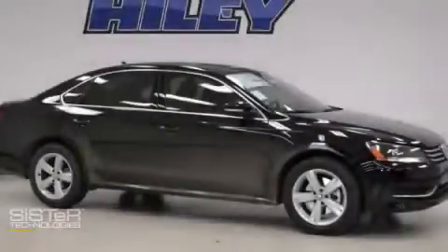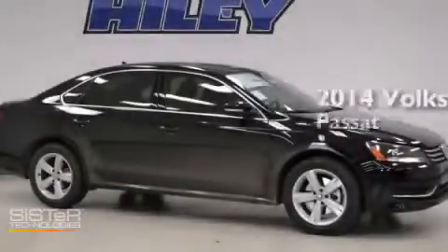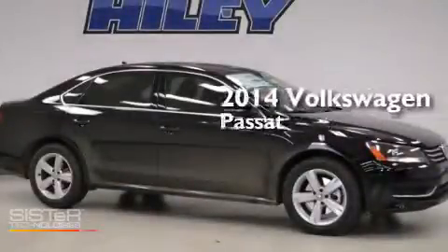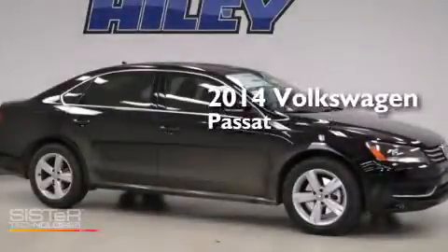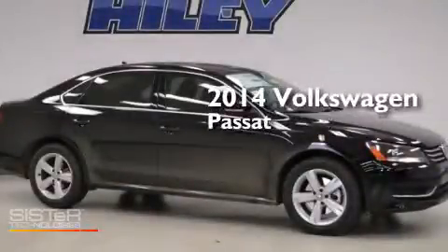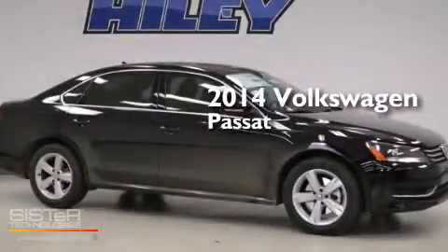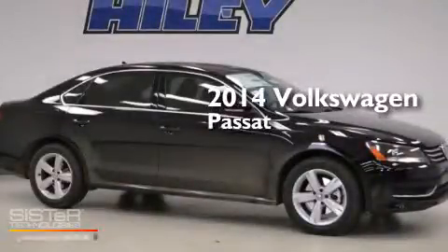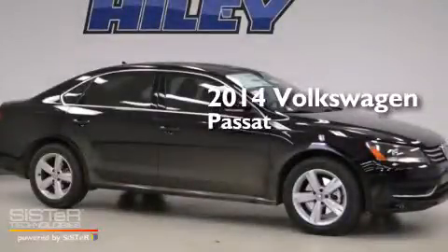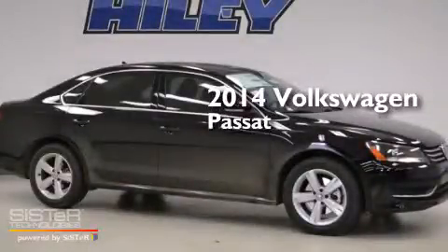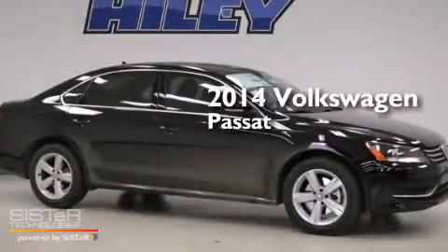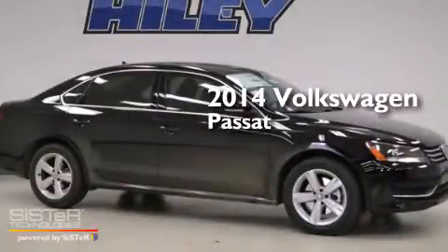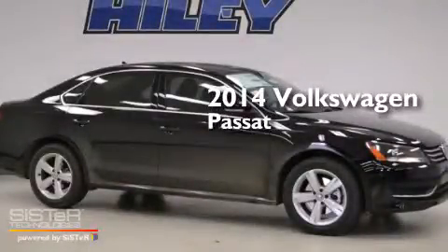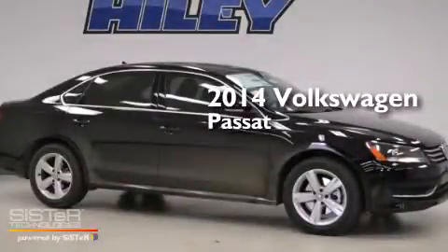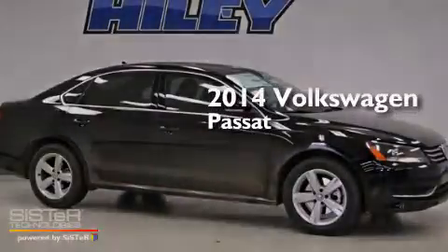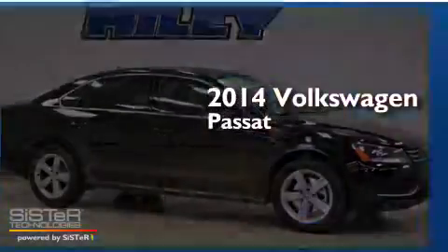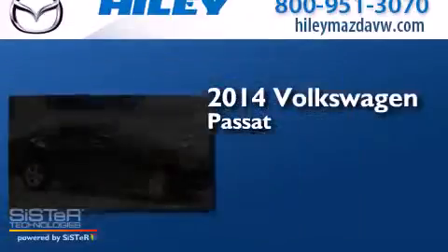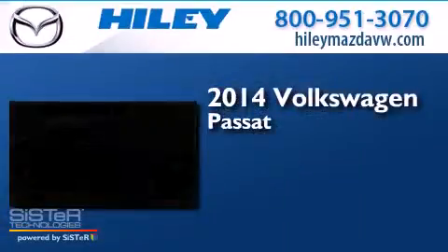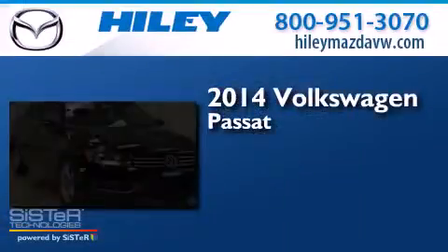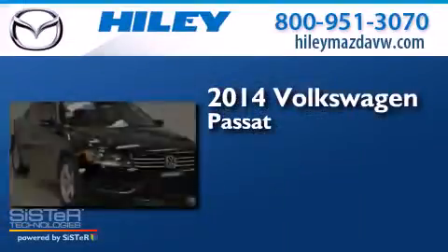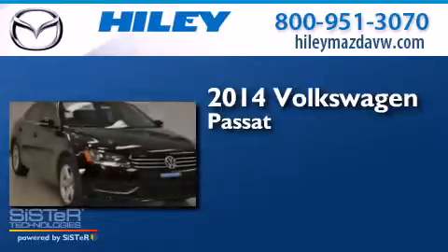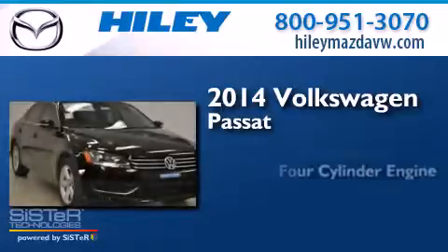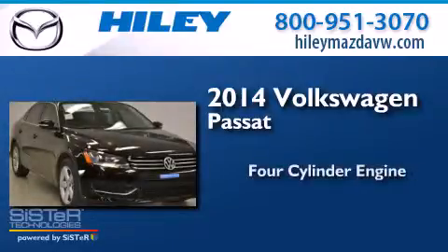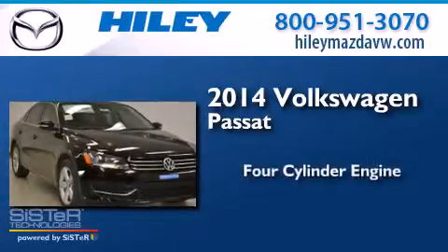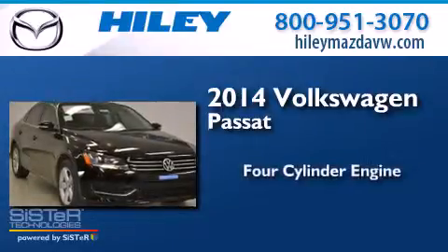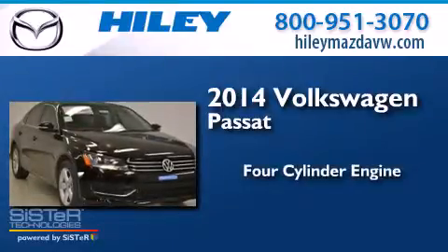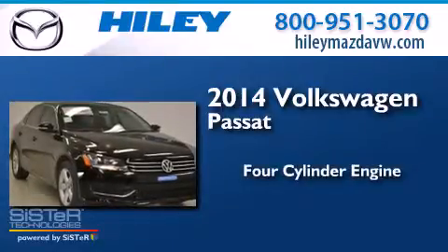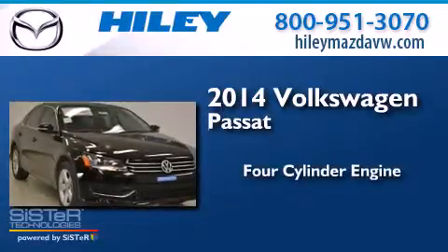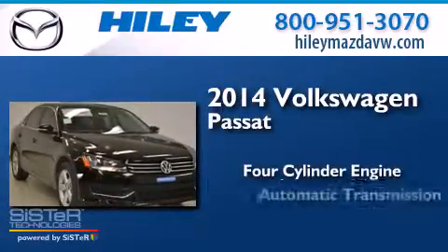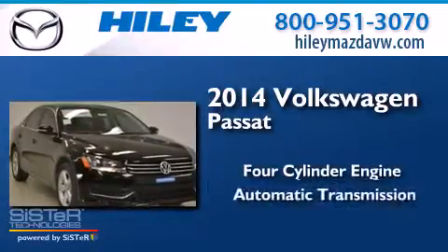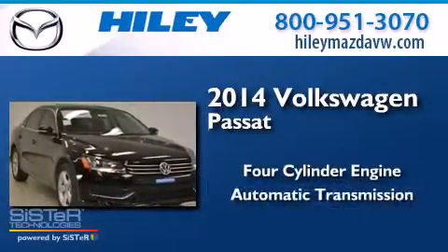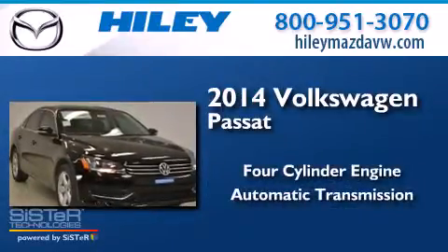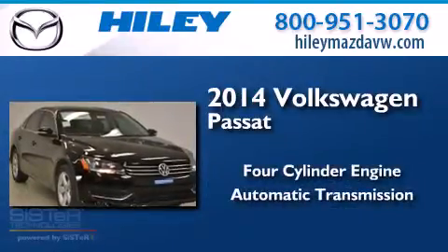This is a brand new 2014 Volkswagen Passat. It has a four-cylinder engine and an automatic transmission.